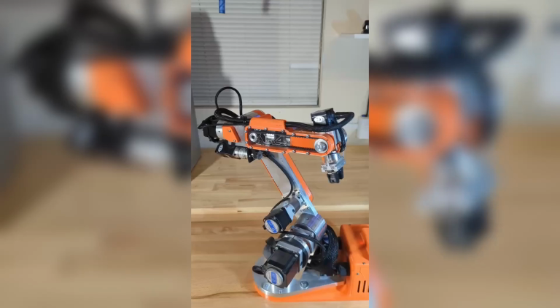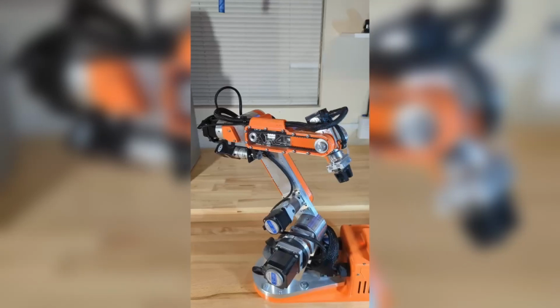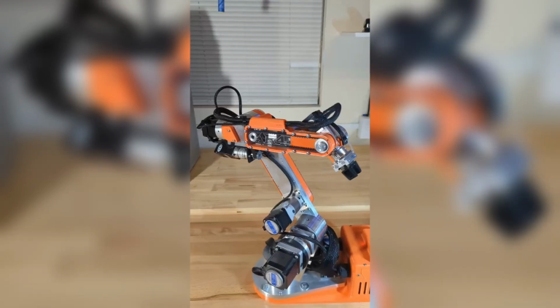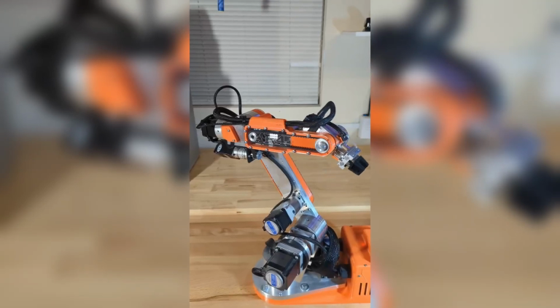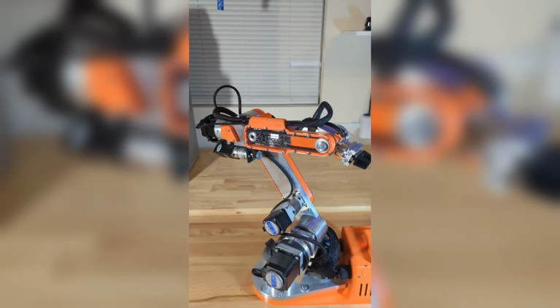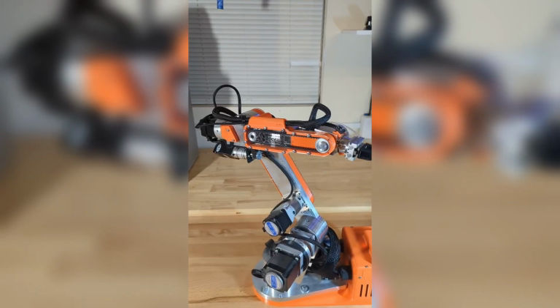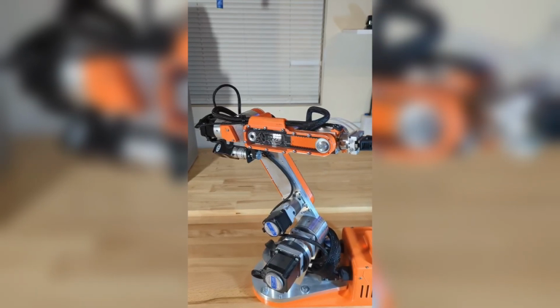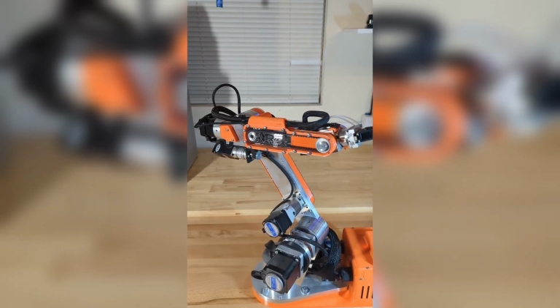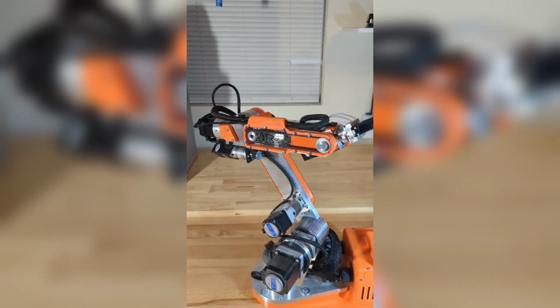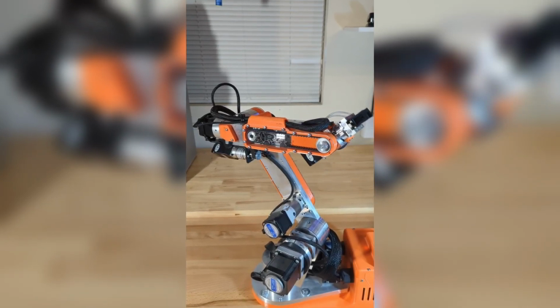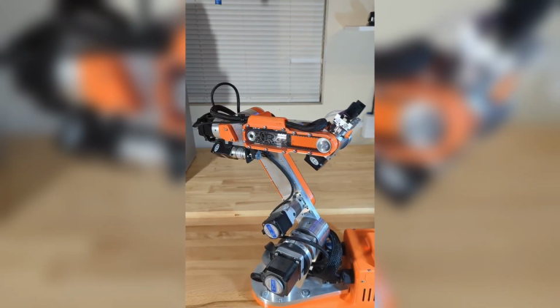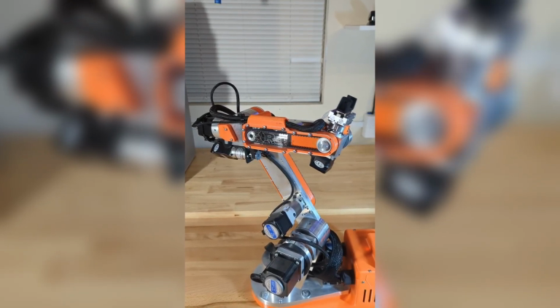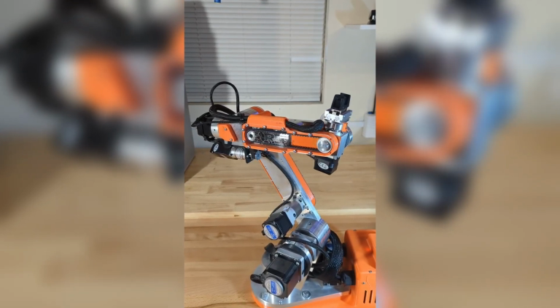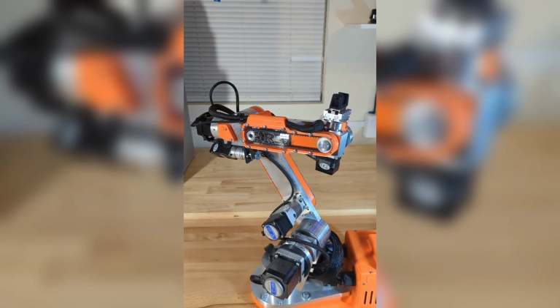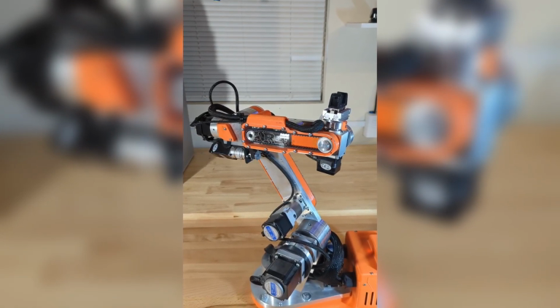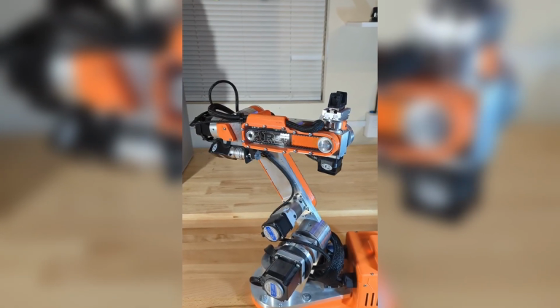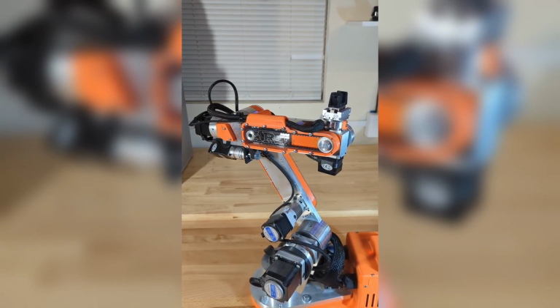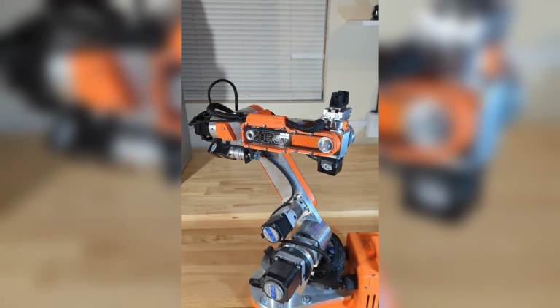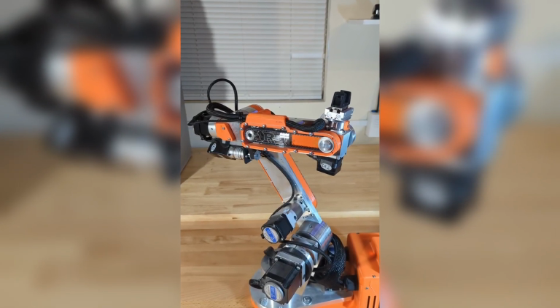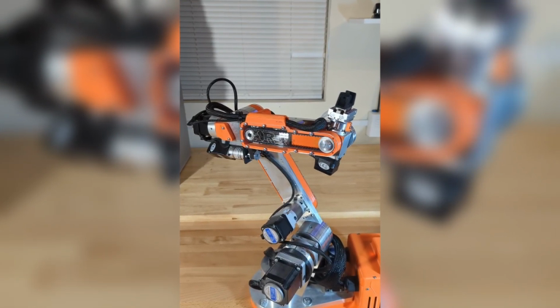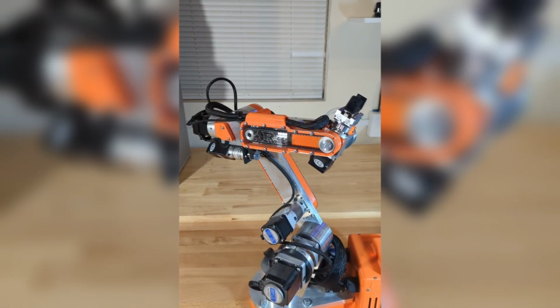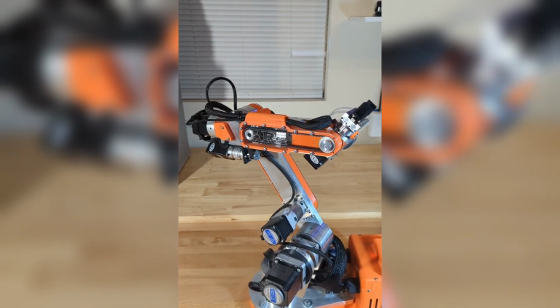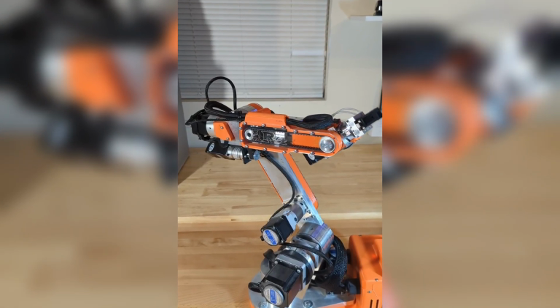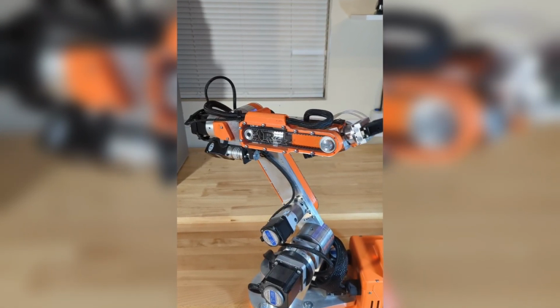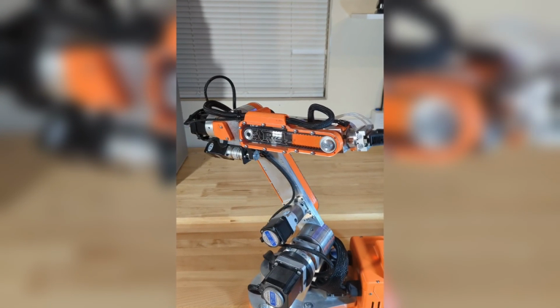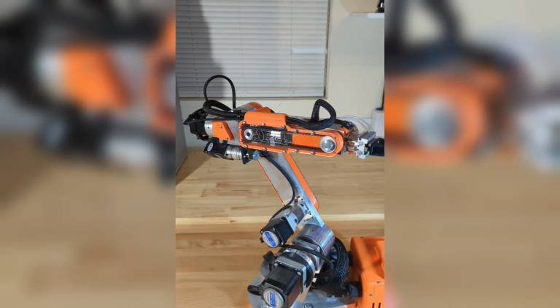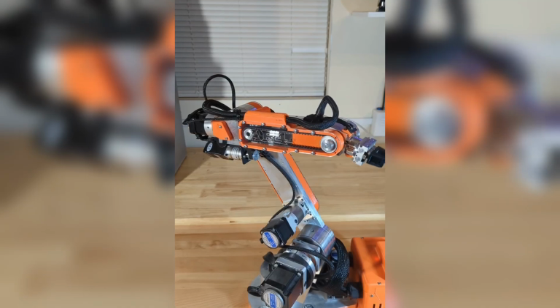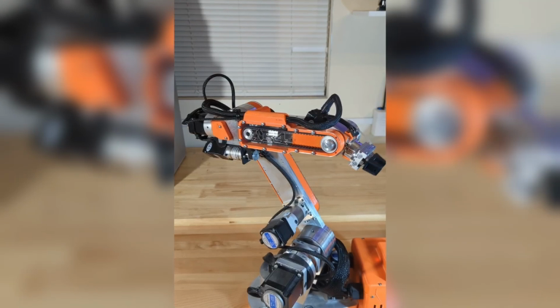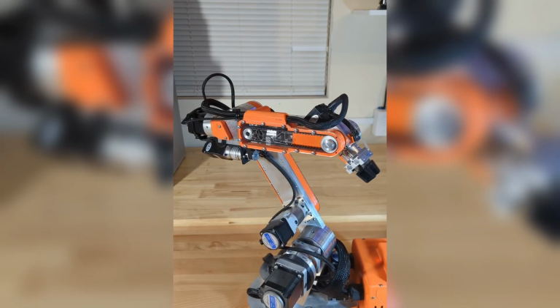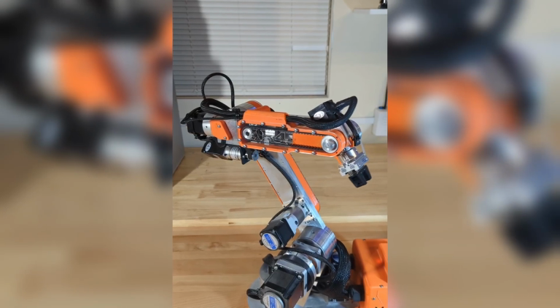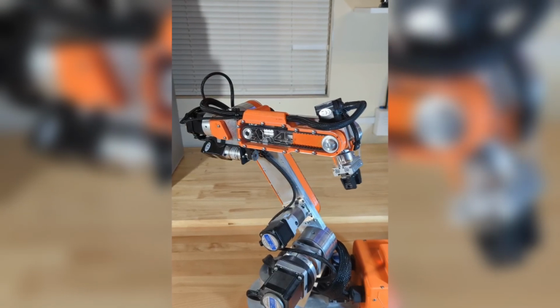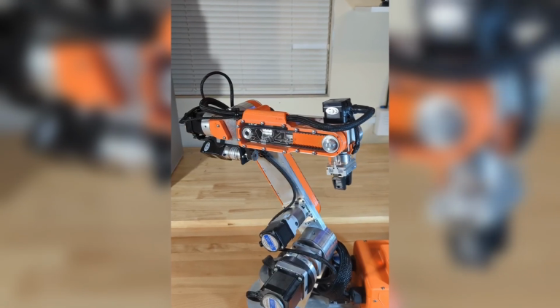Hello everyone. I just wanted to put out a quick update on the new clear side covers and printed components for the AR4 robot.